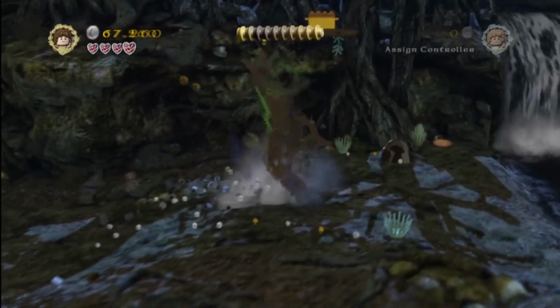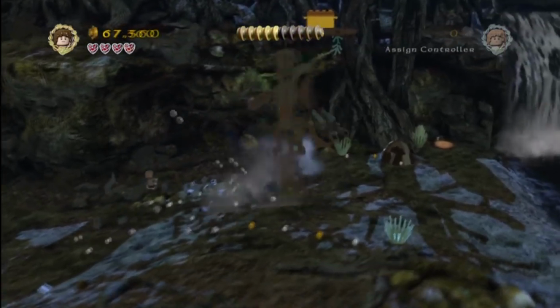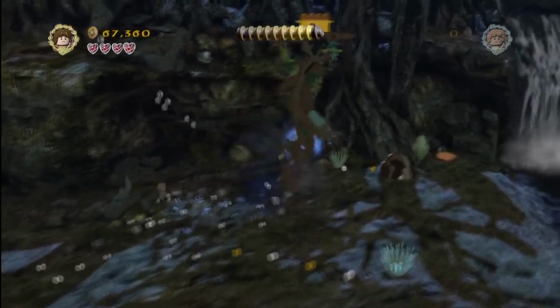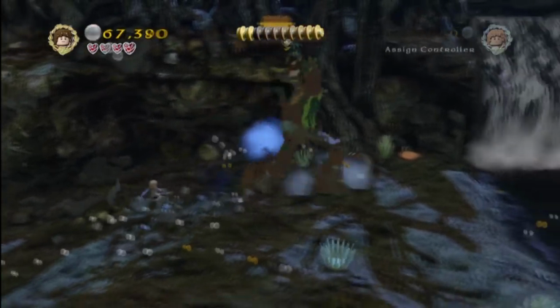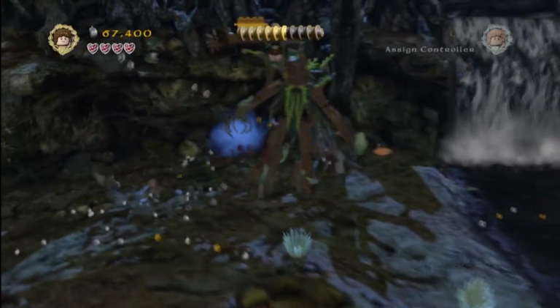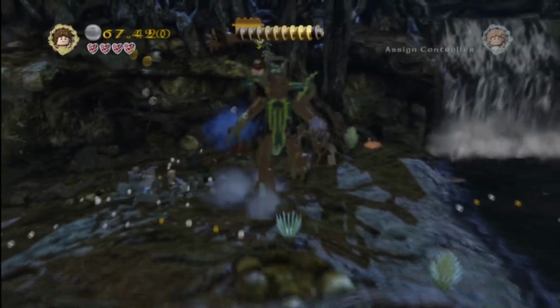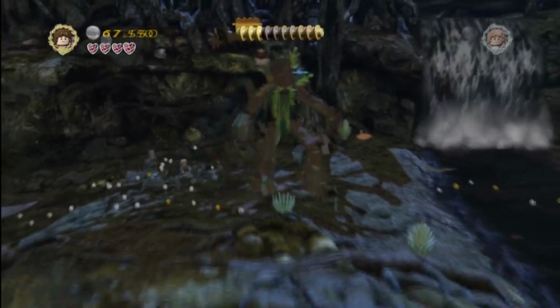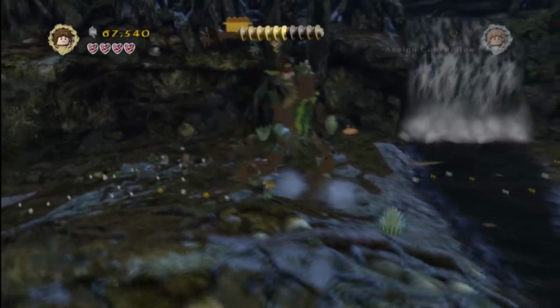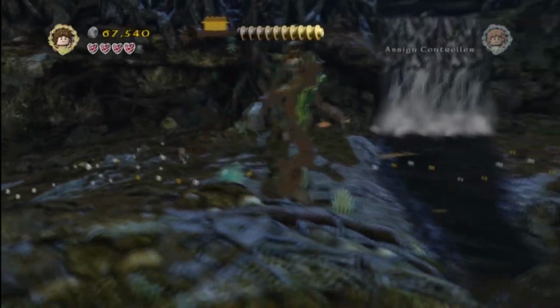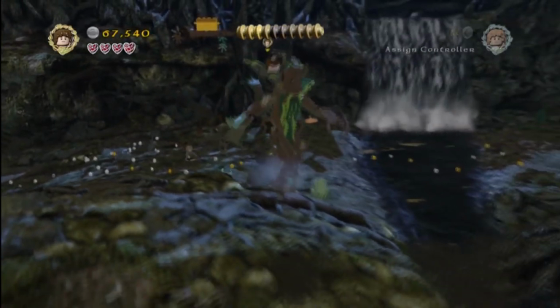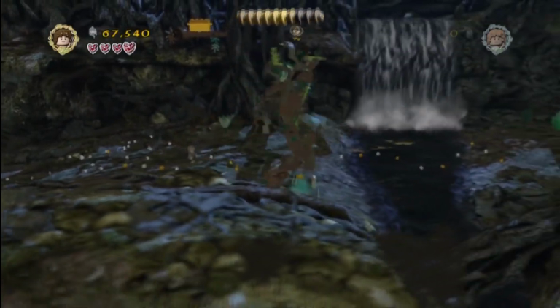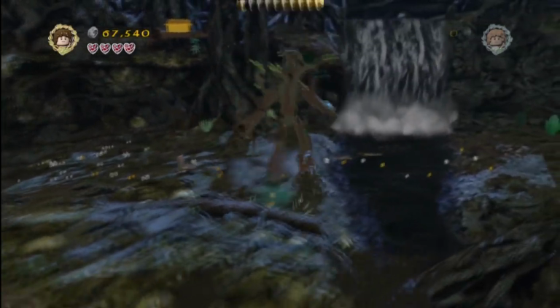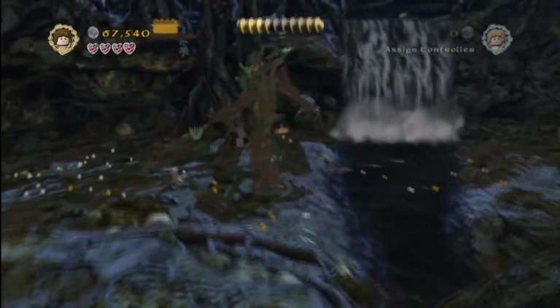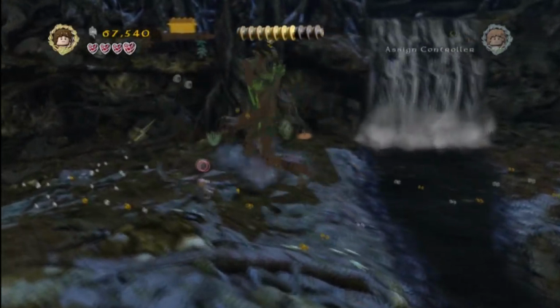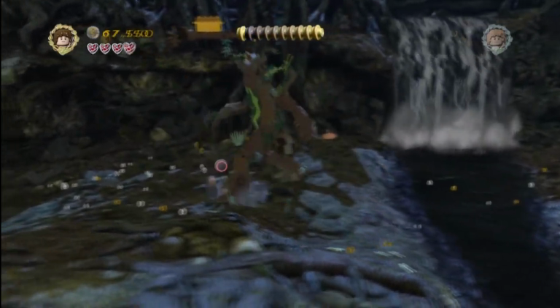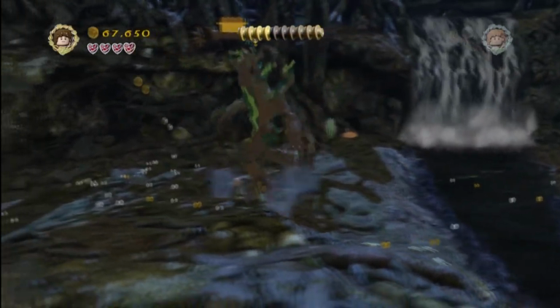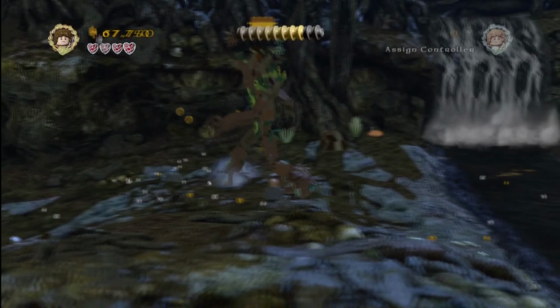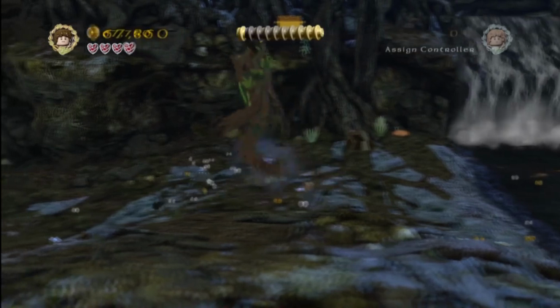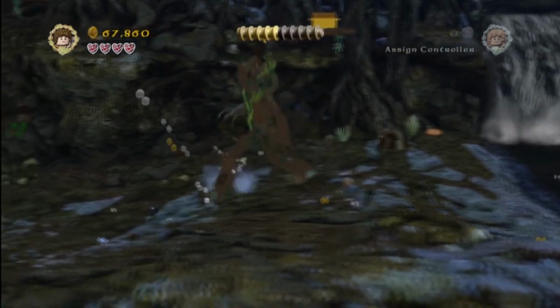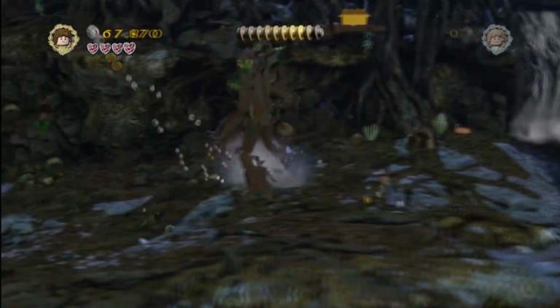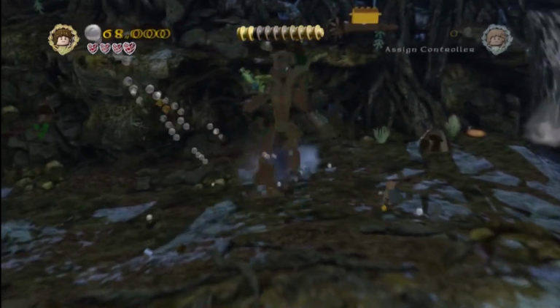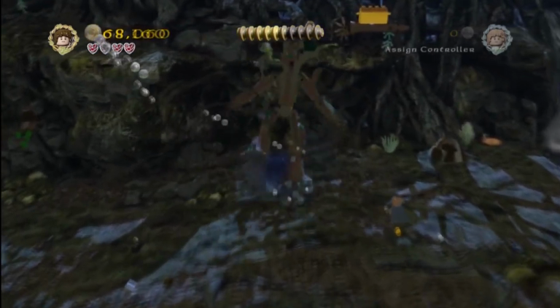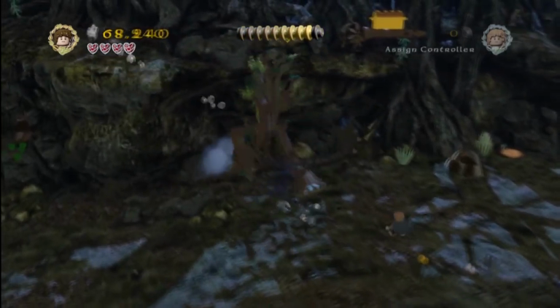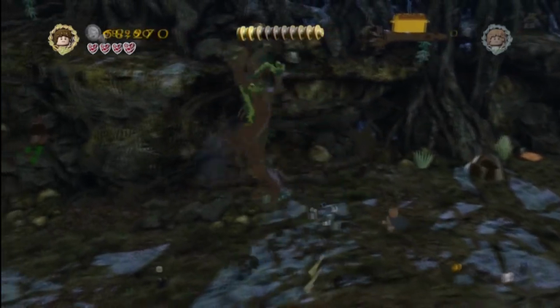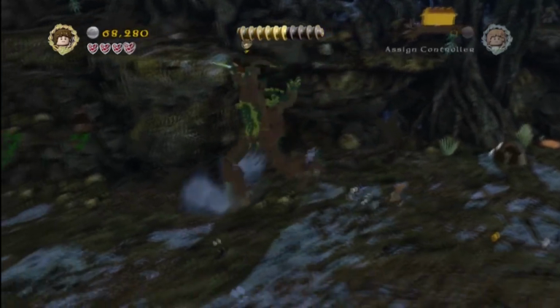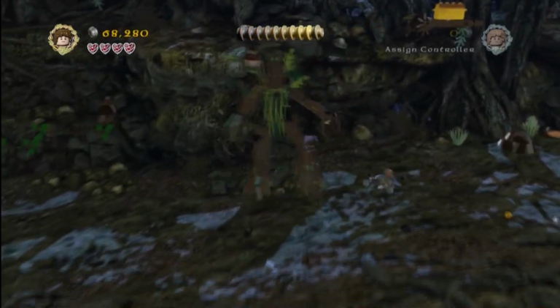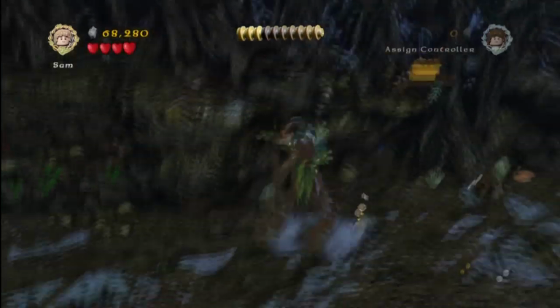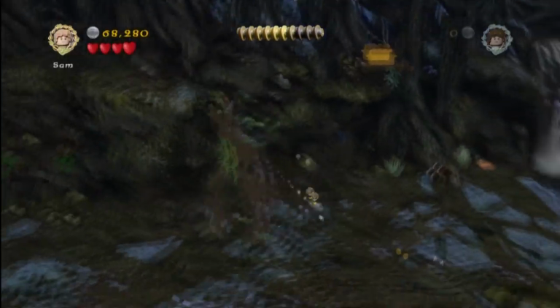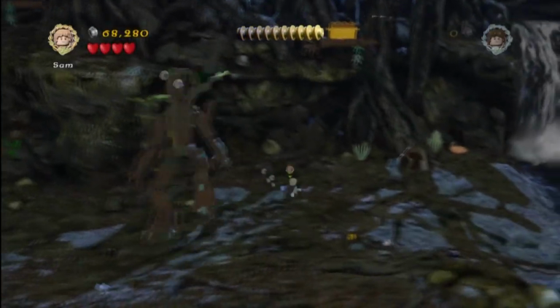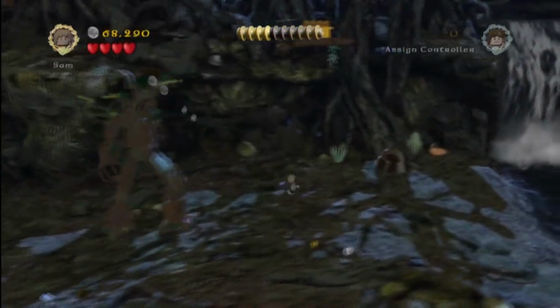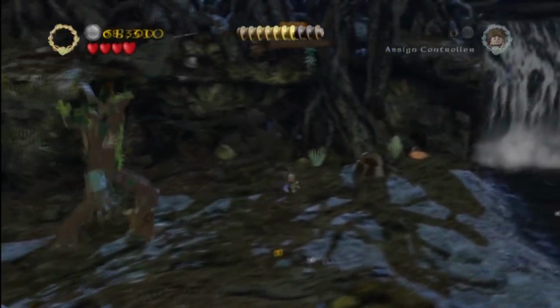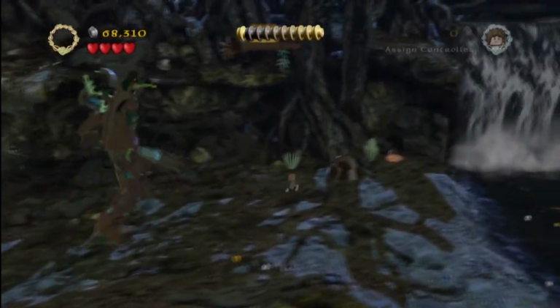Alright, so real quick, we're gonna show you. We're in Level 9, Track Hobbits. We're towards the end of the level, in the third area.